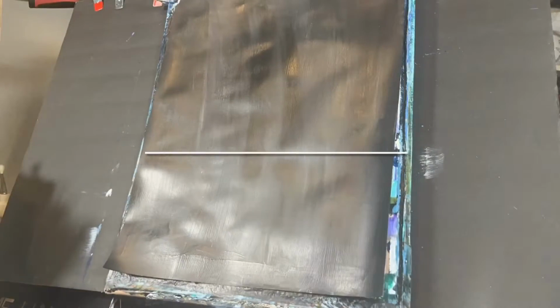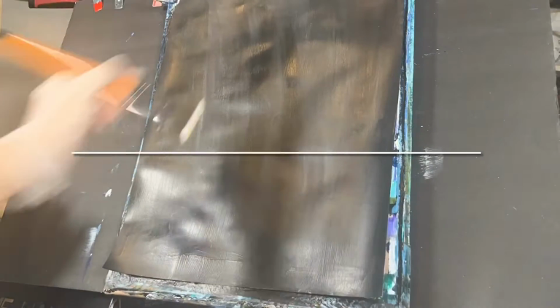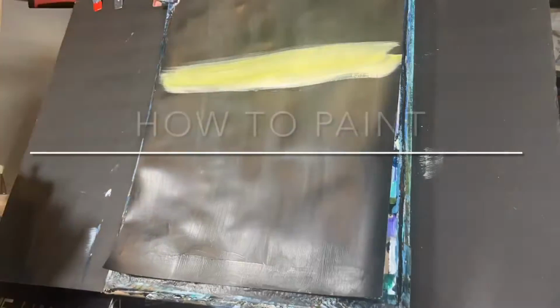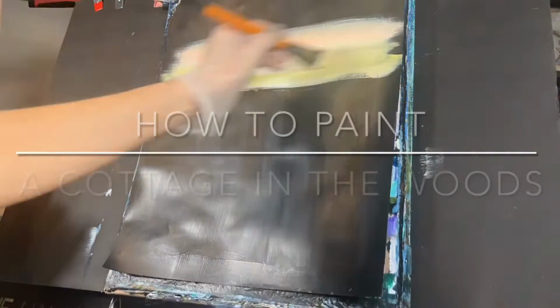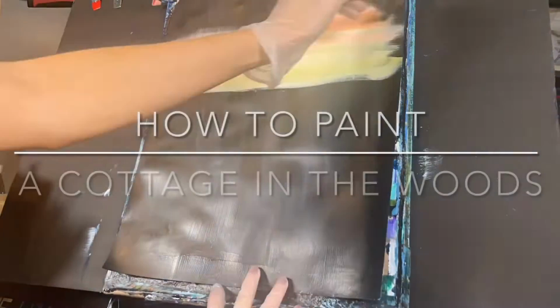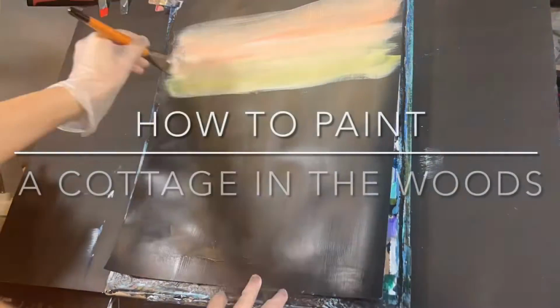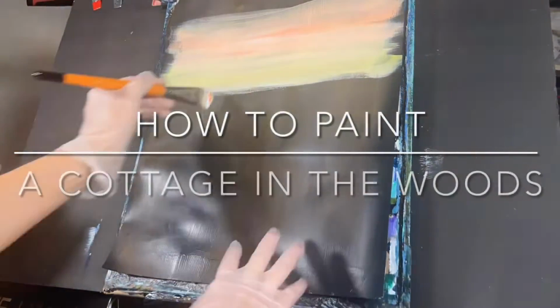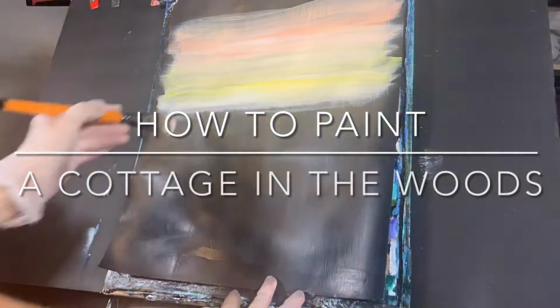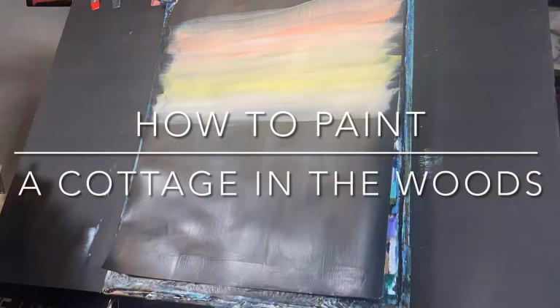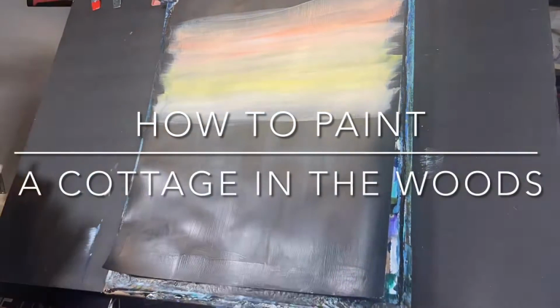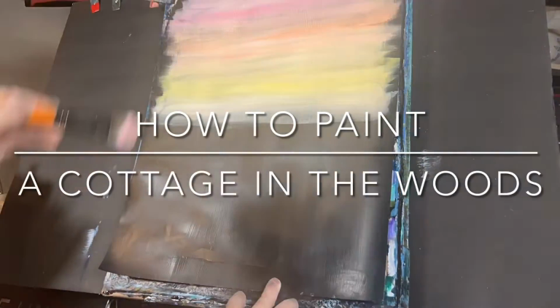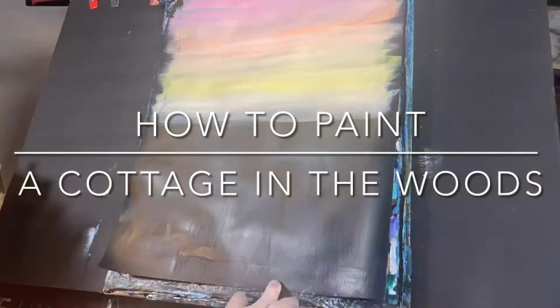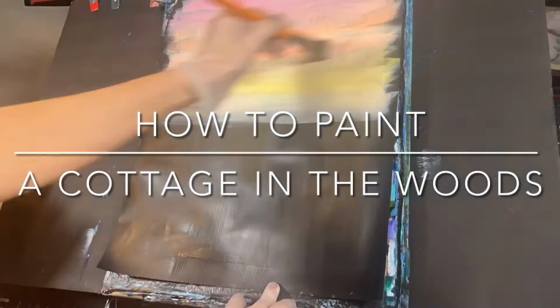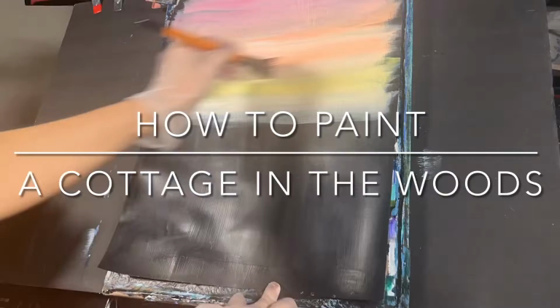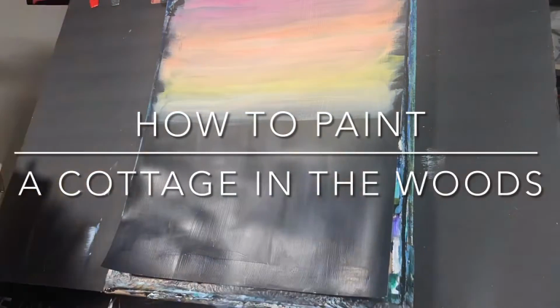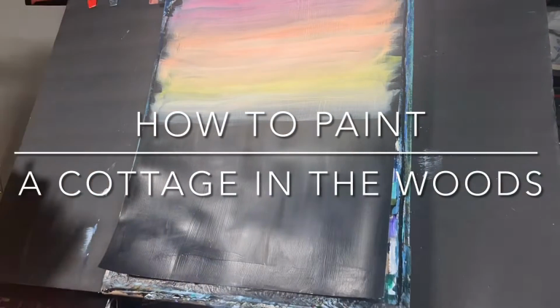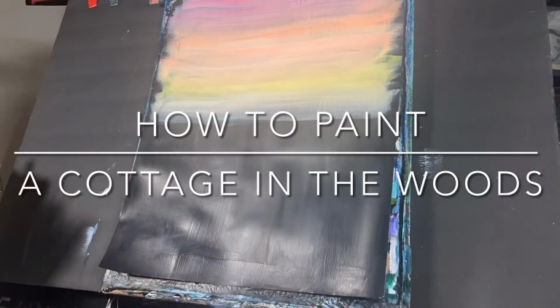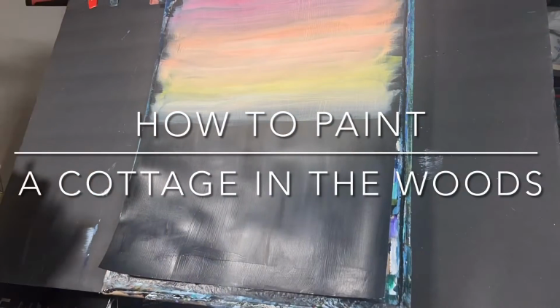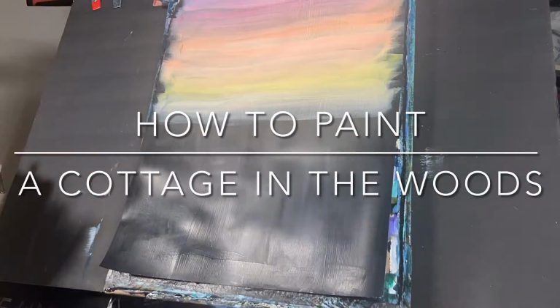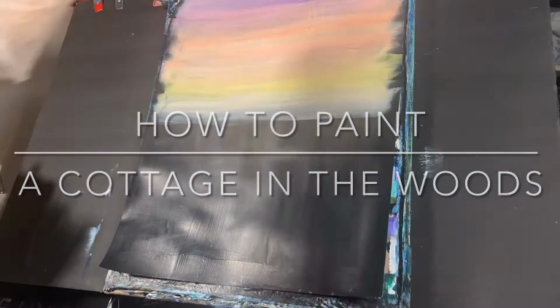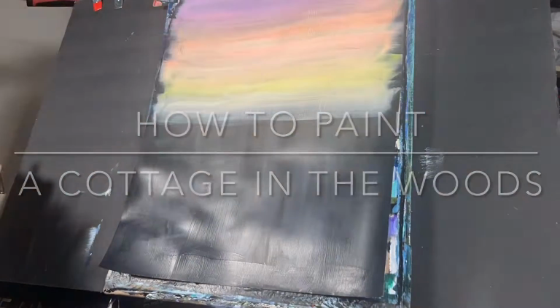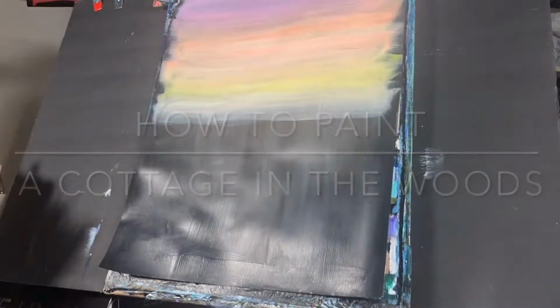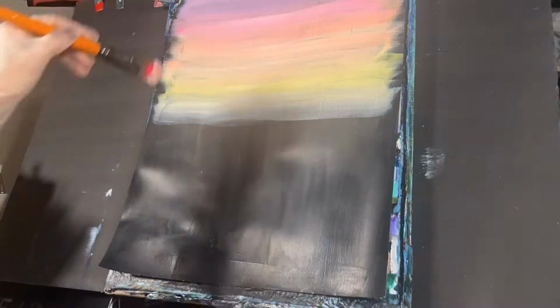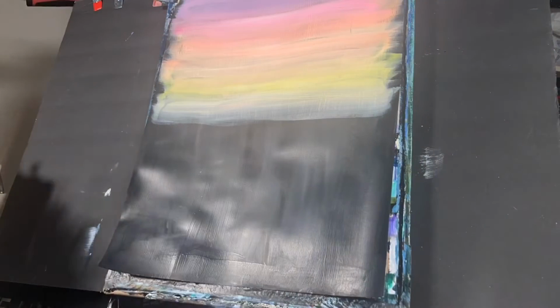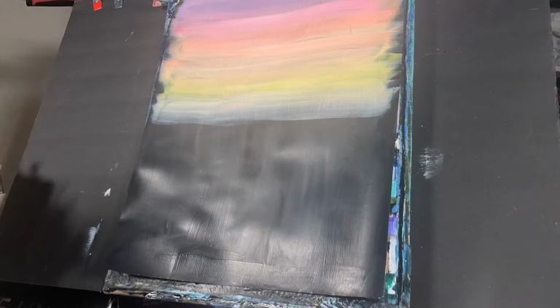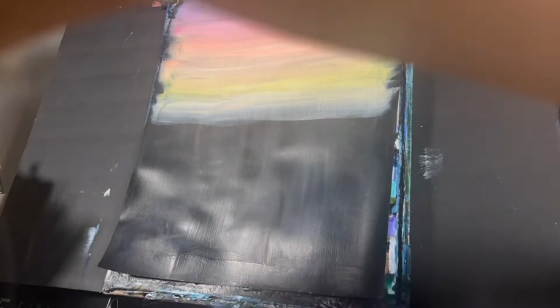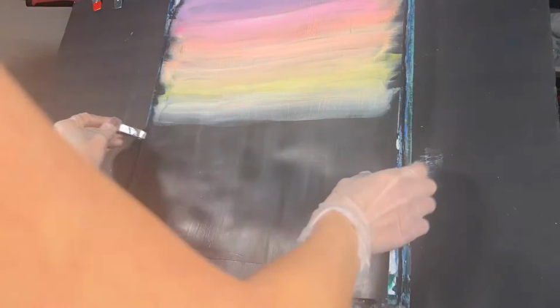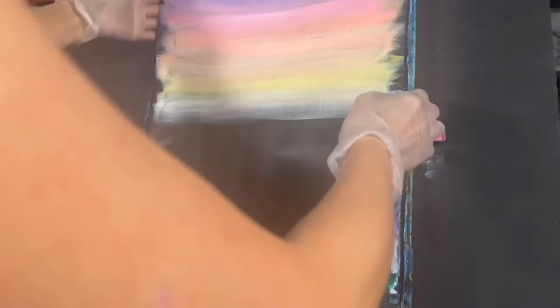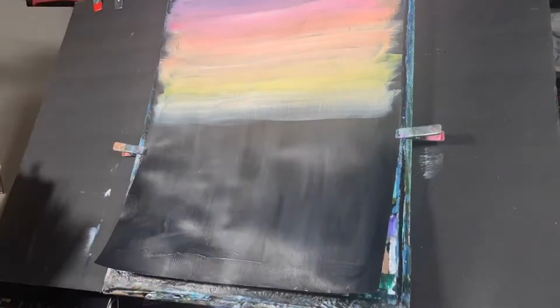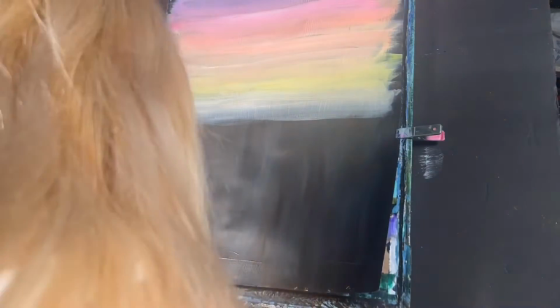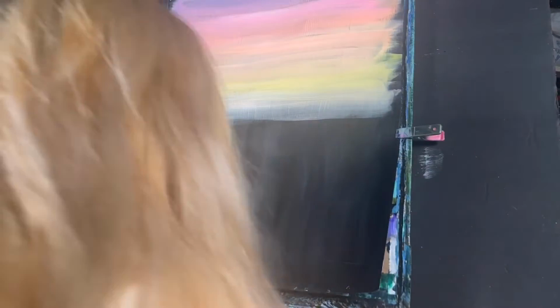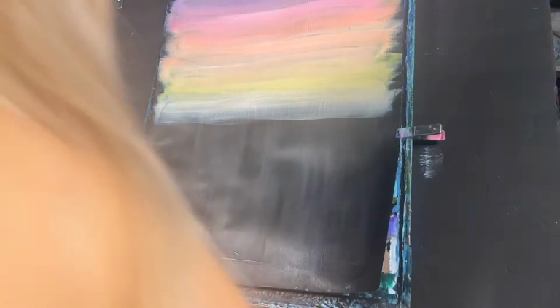To start off with, I worked on 11 by 14 mixed media paper that's been primed with one layer of gesso and also primed with a layer of black.